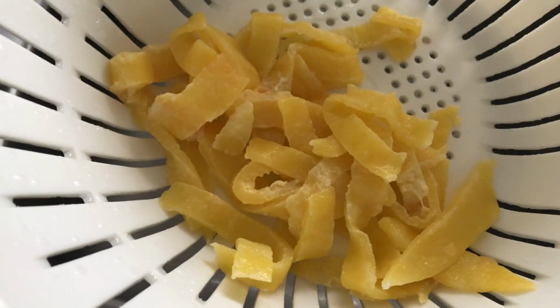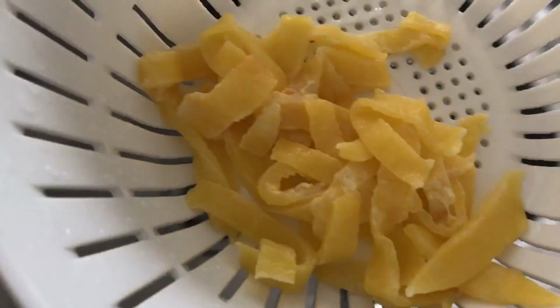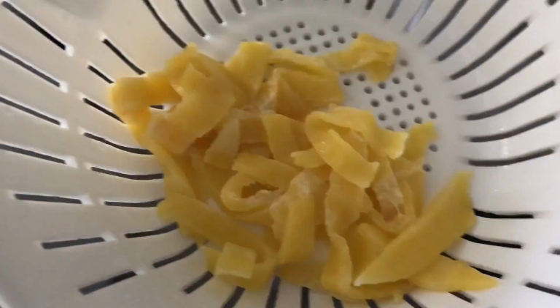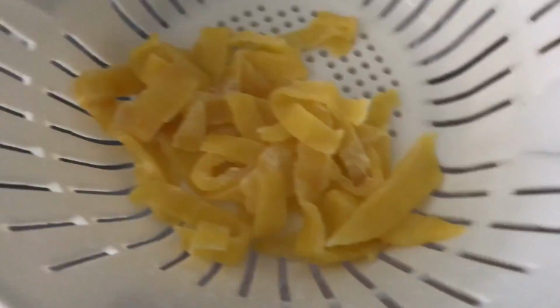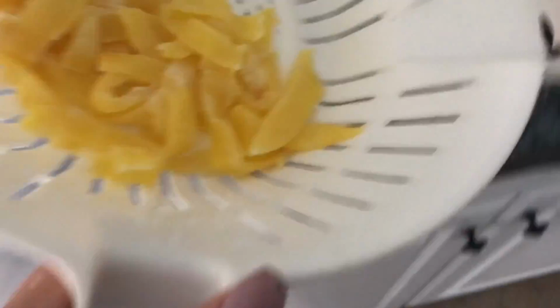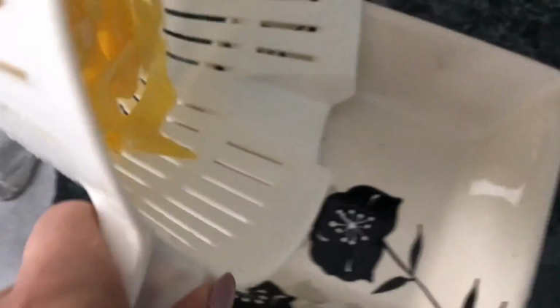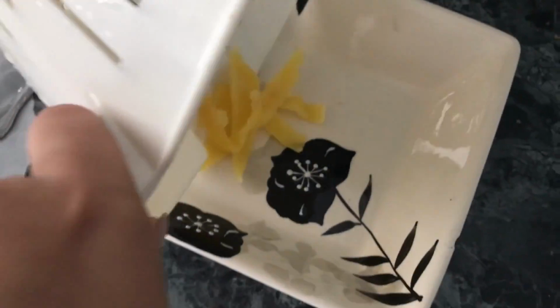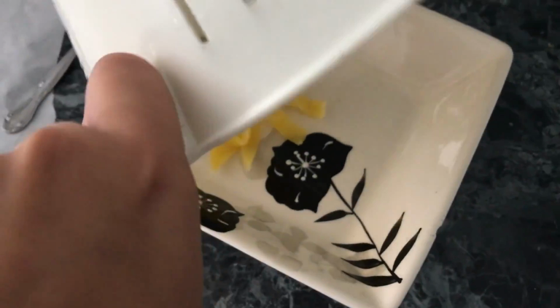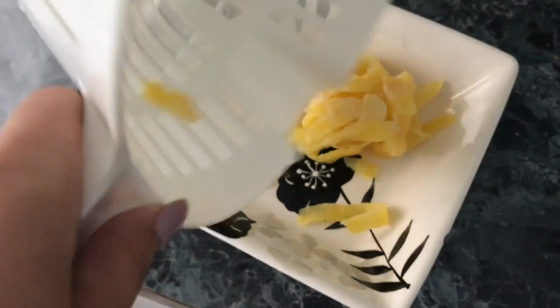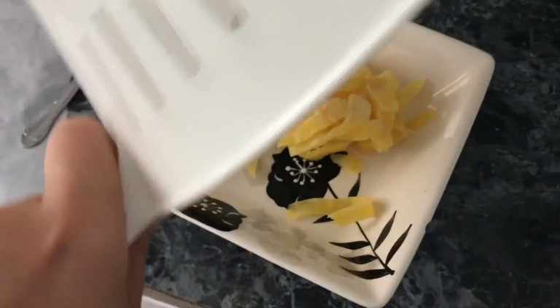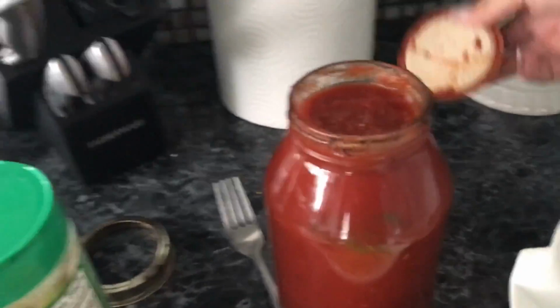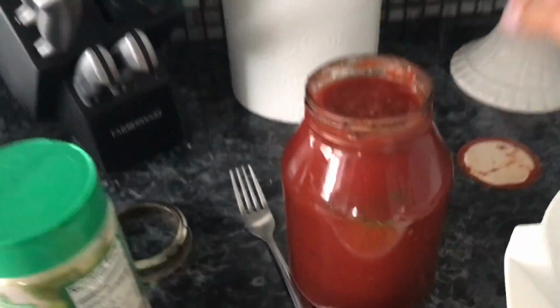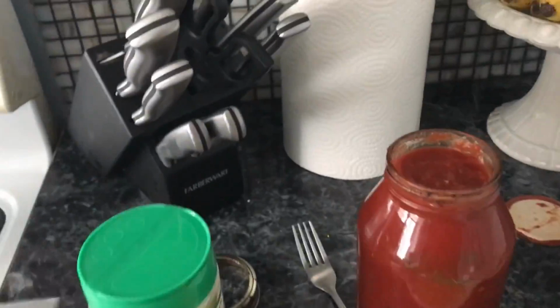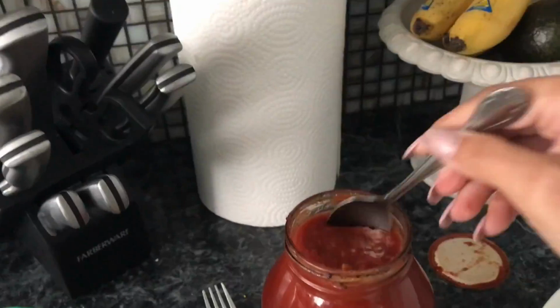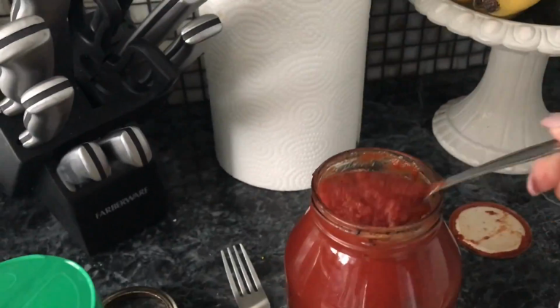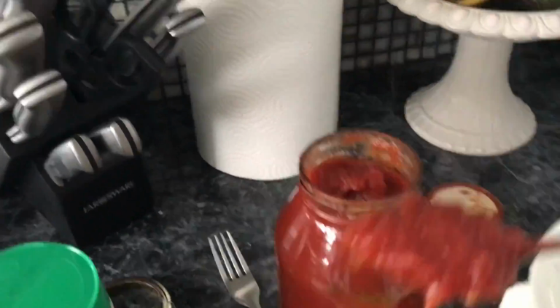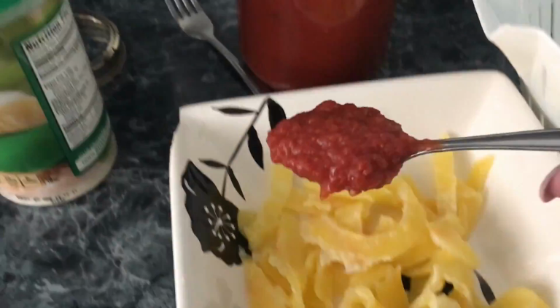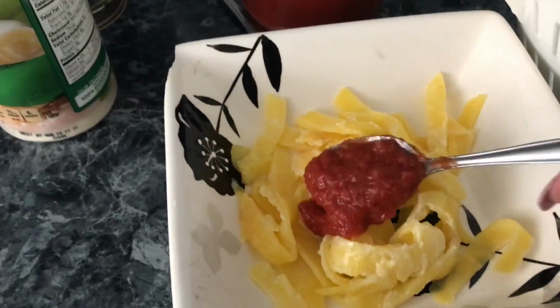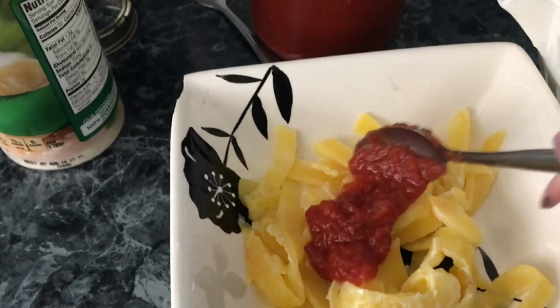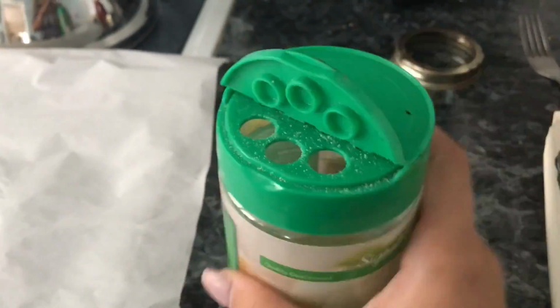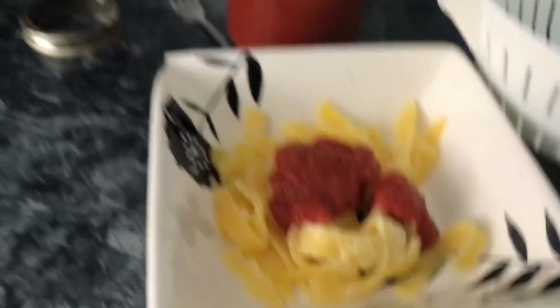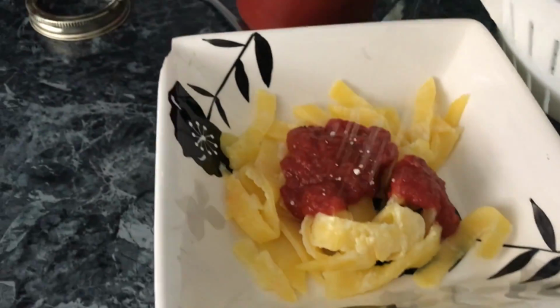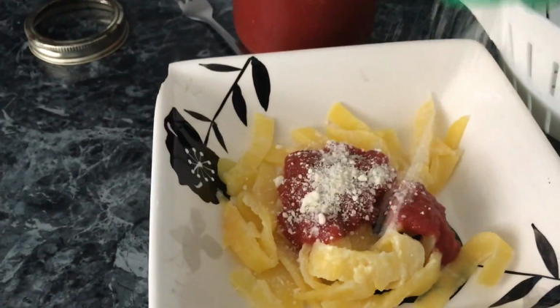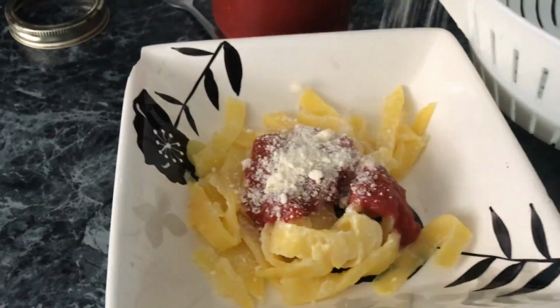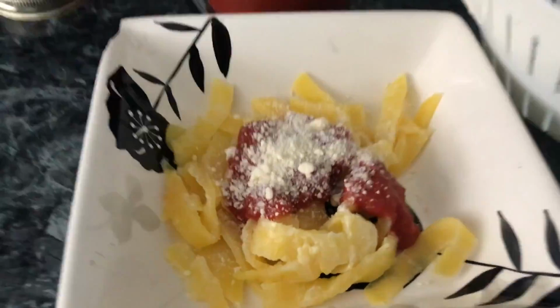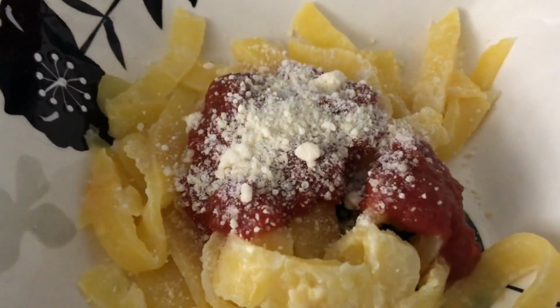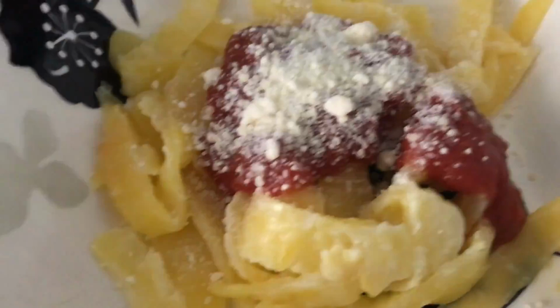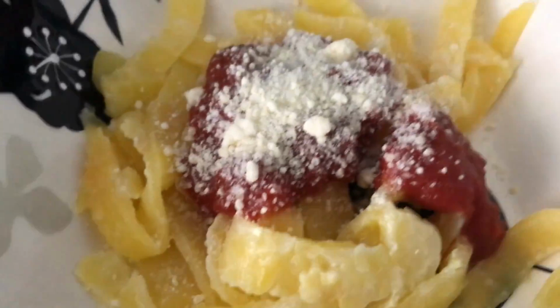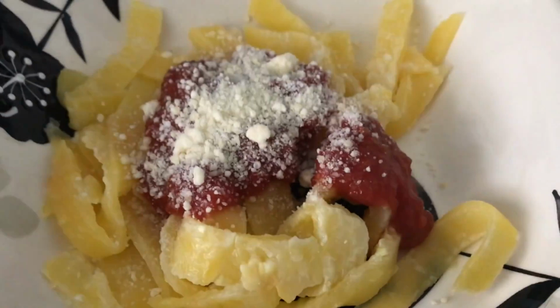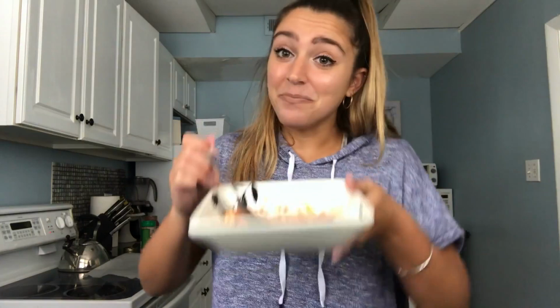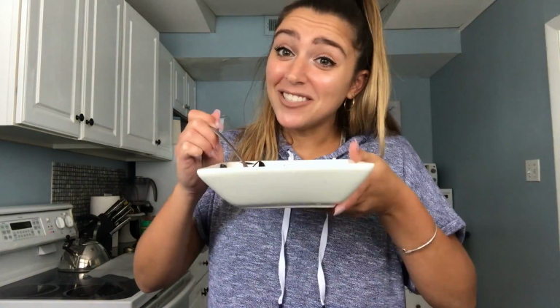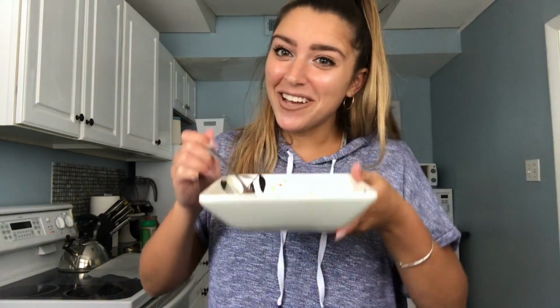So once it's all set, put it in a bowl, serve it, and cover it with your favorite pasta sauce. And enjoy! Mangia!